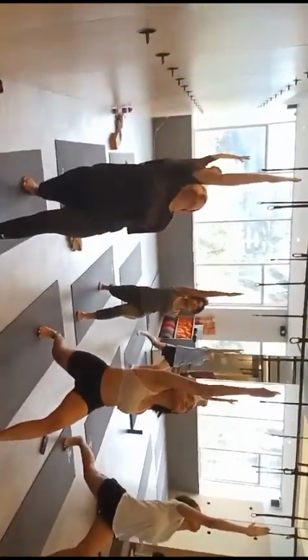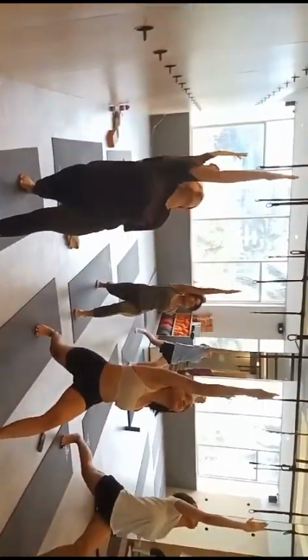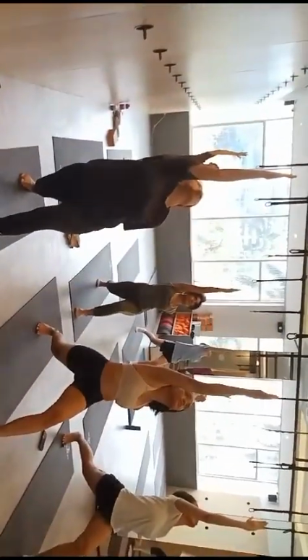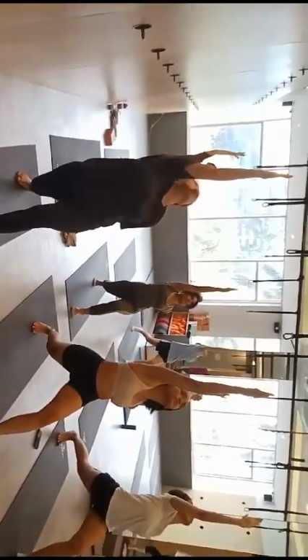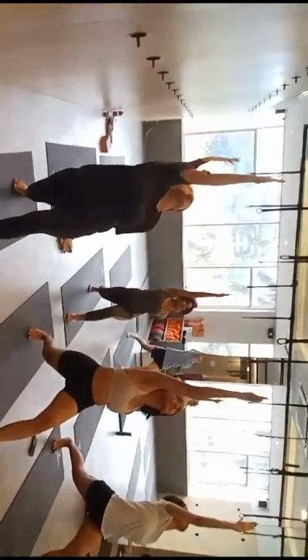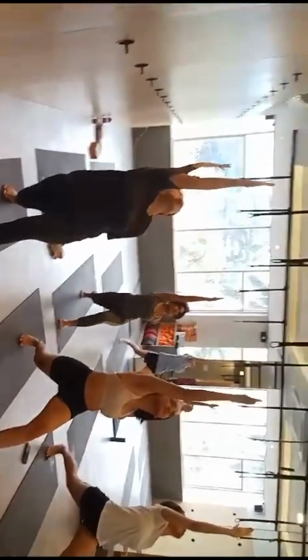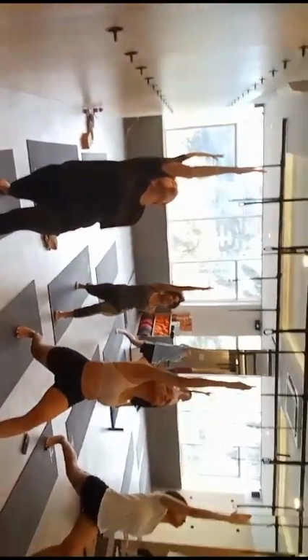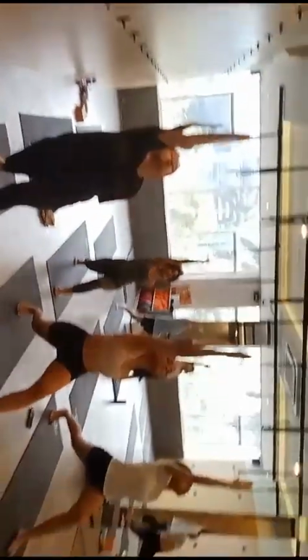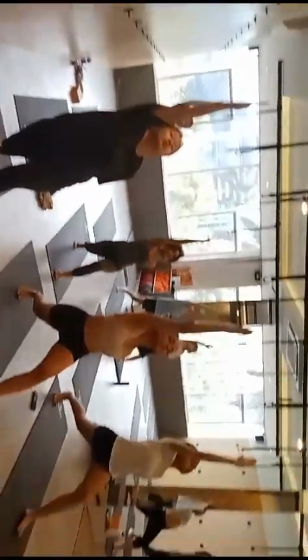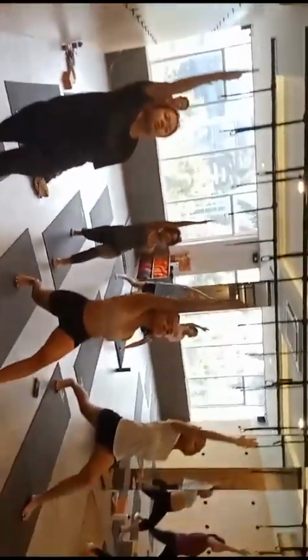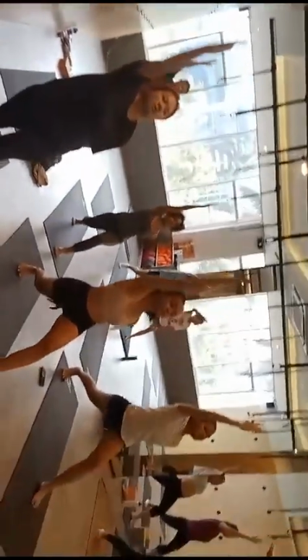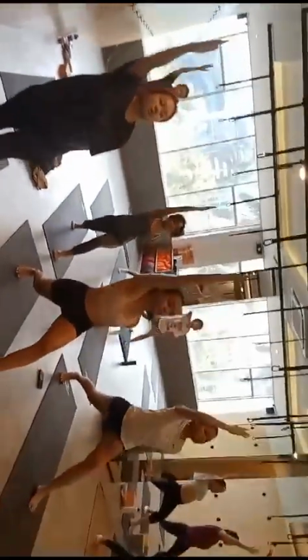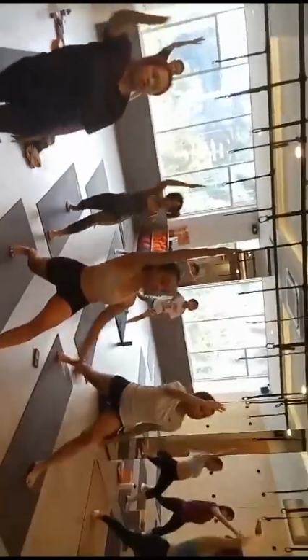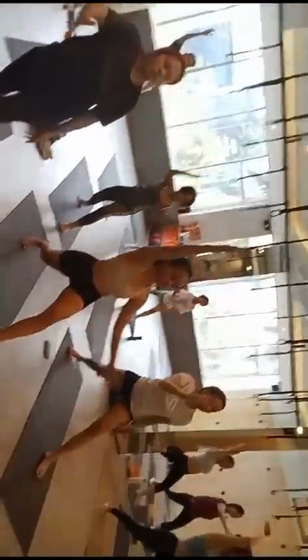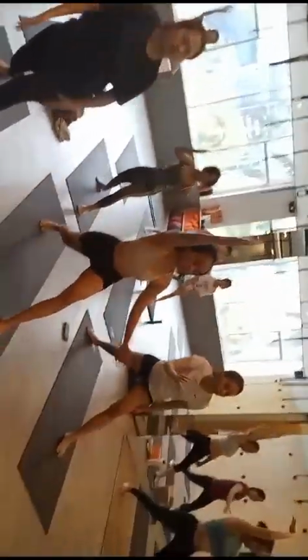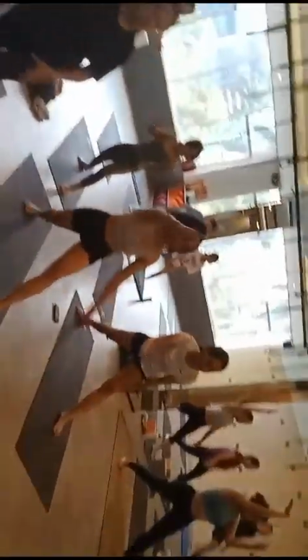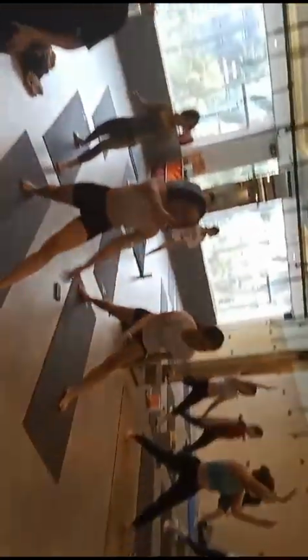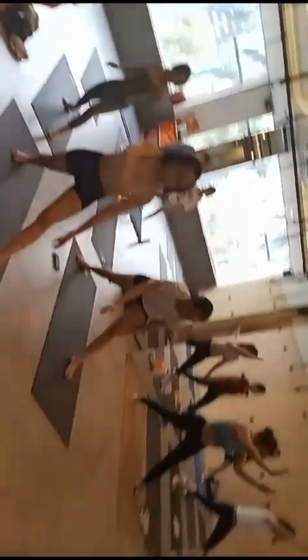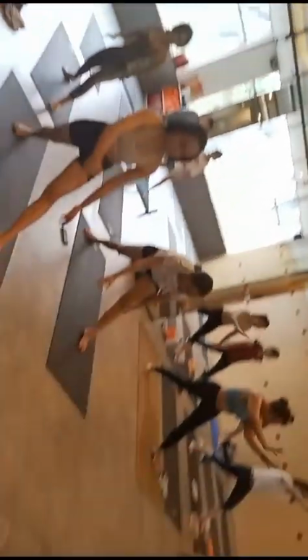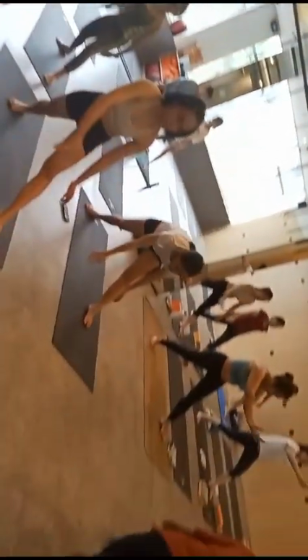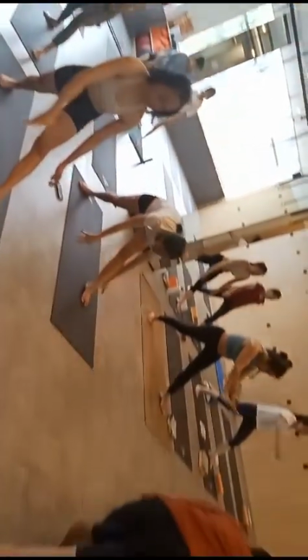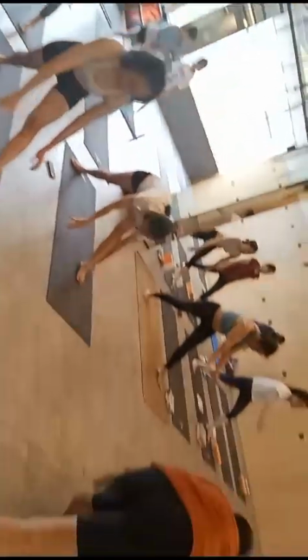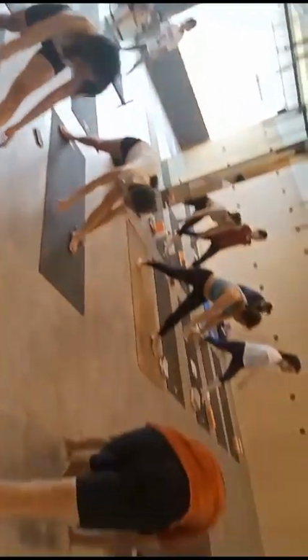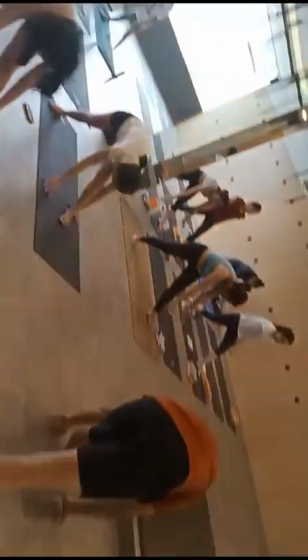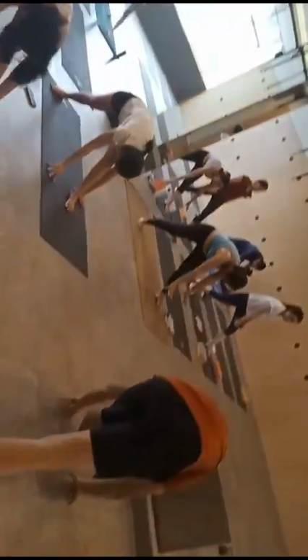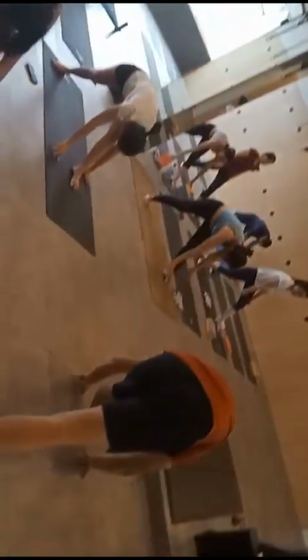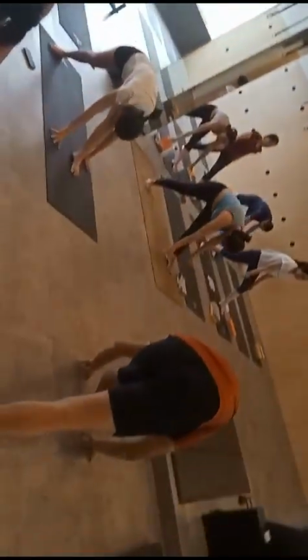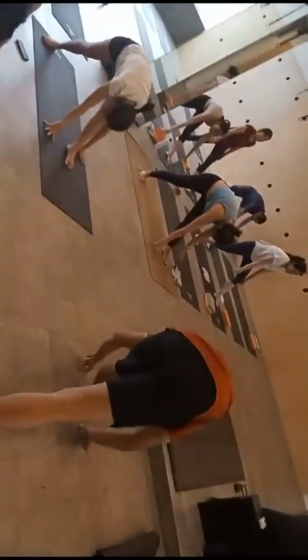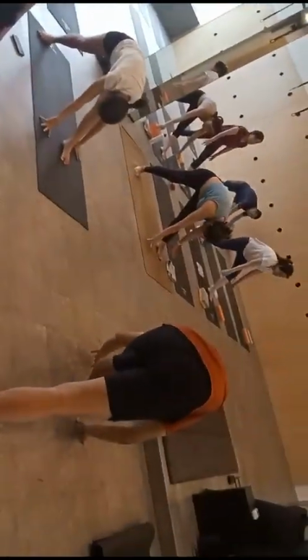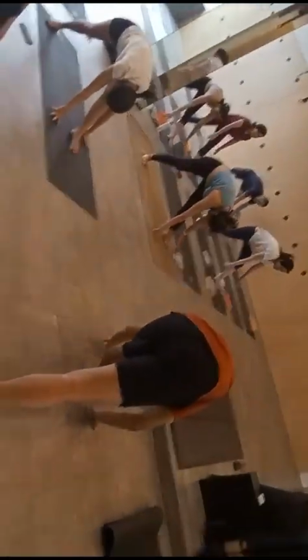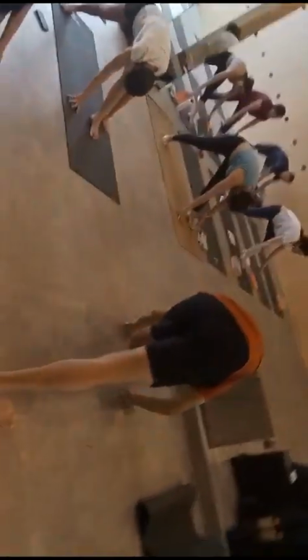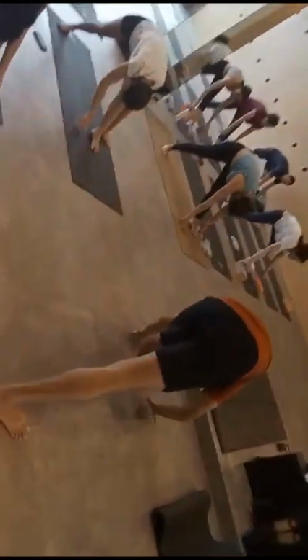Exhale a little bit forward. Hands down and walk your hands forward.